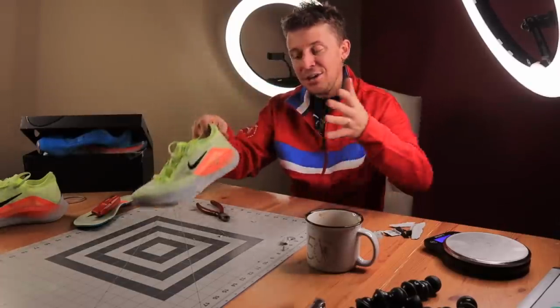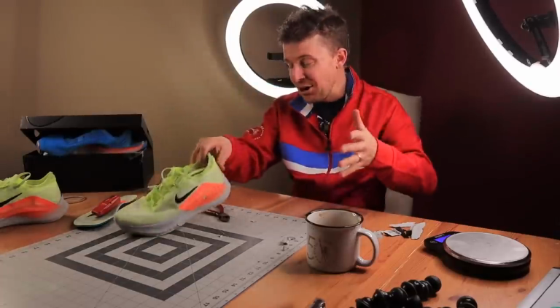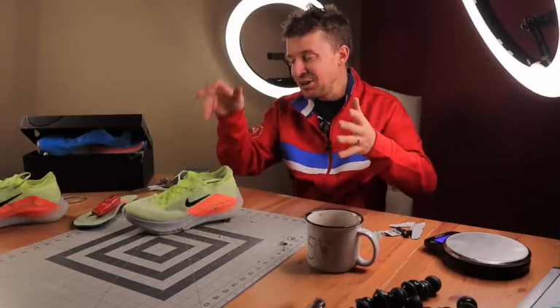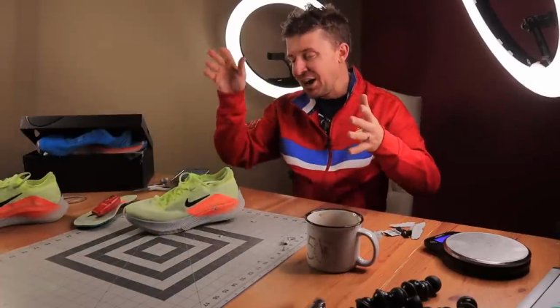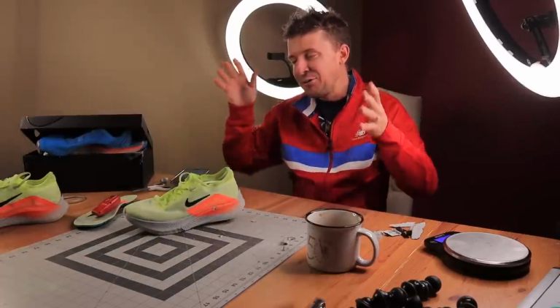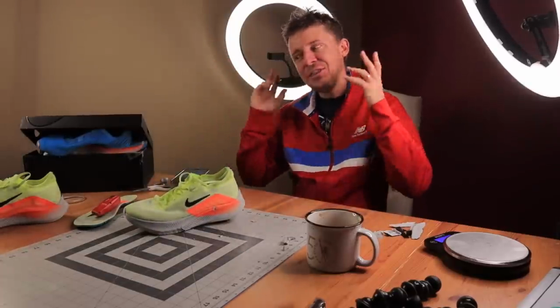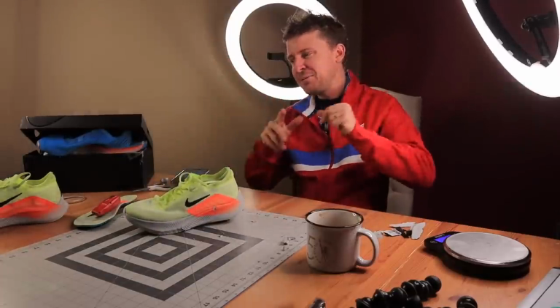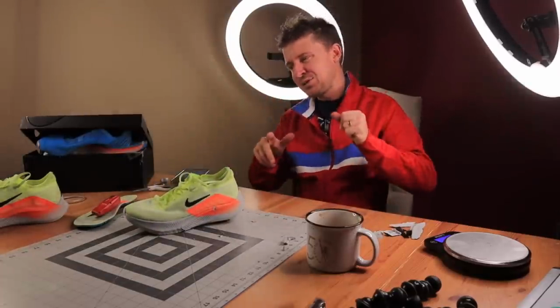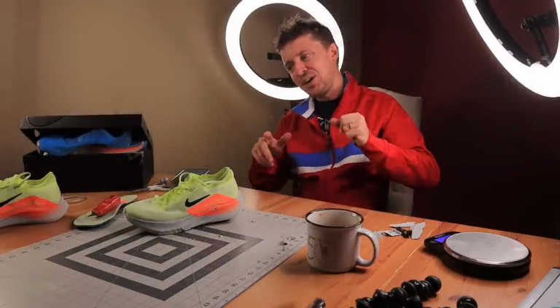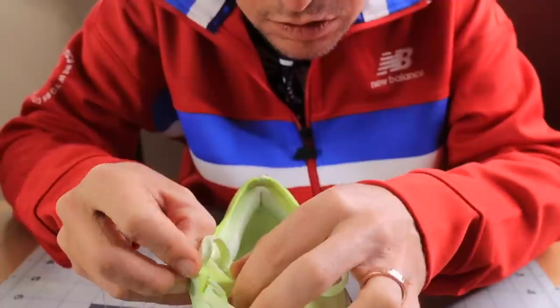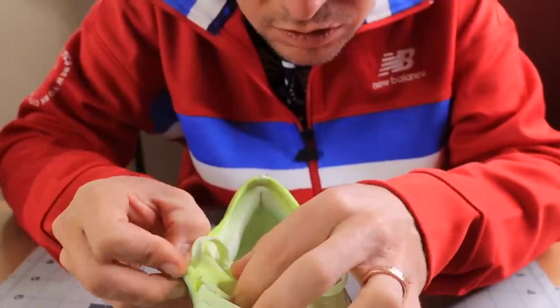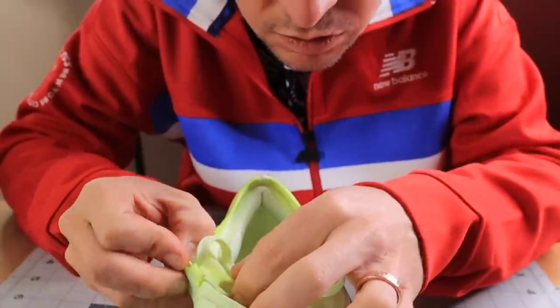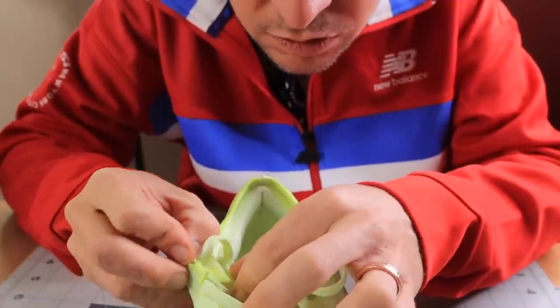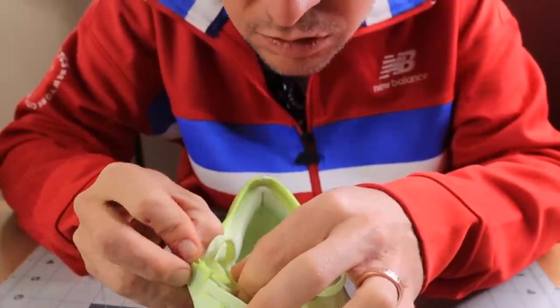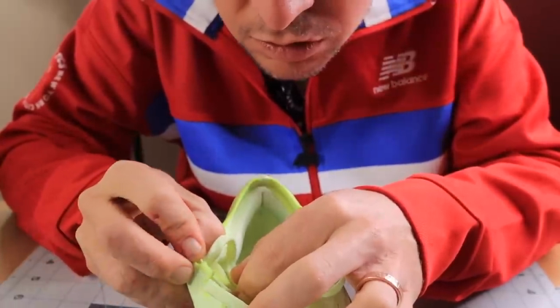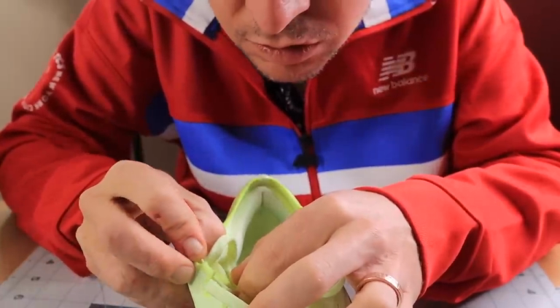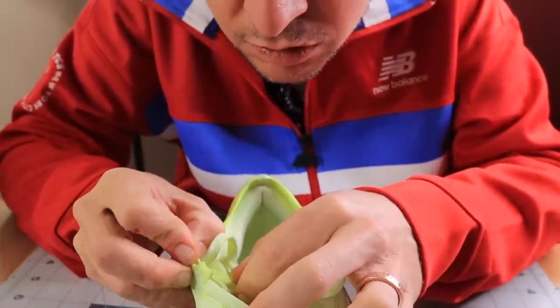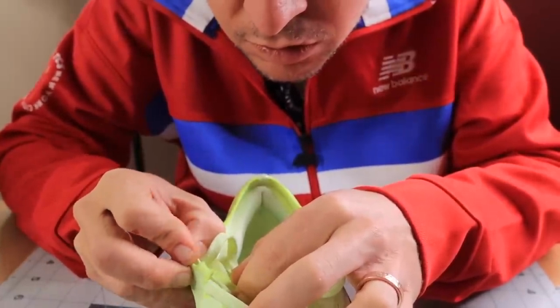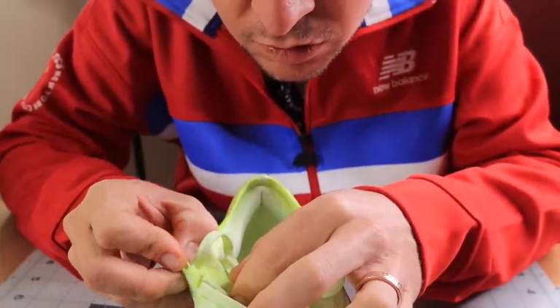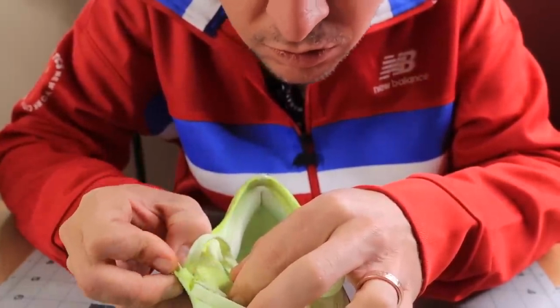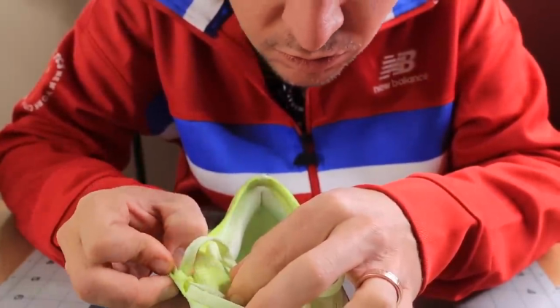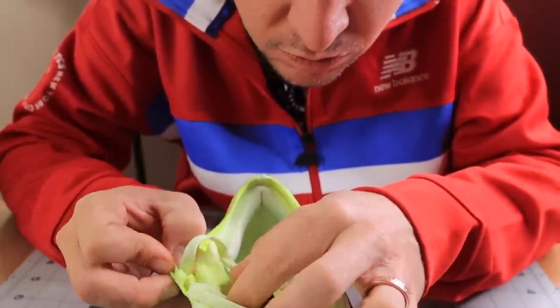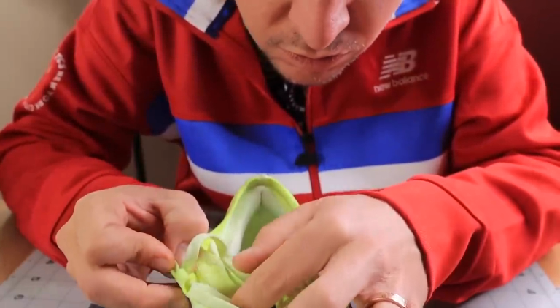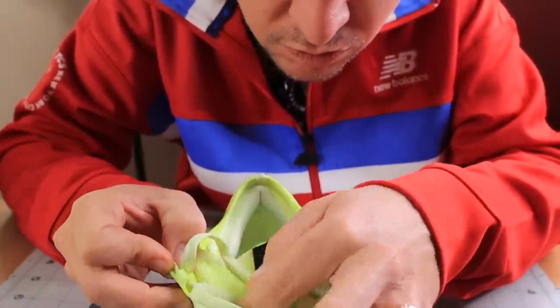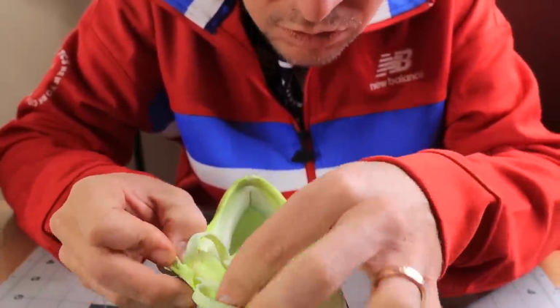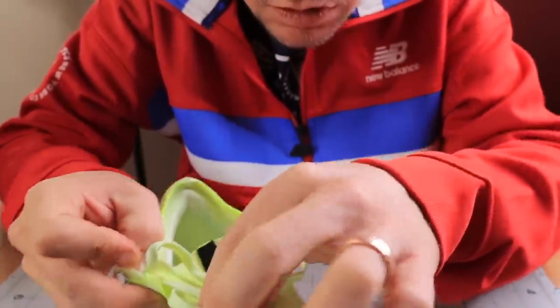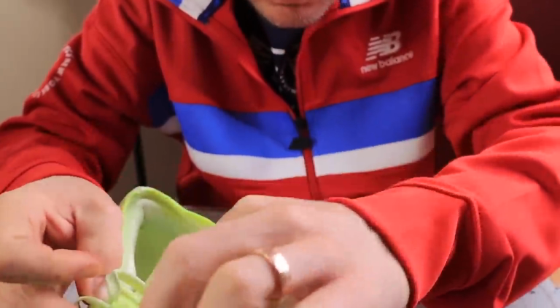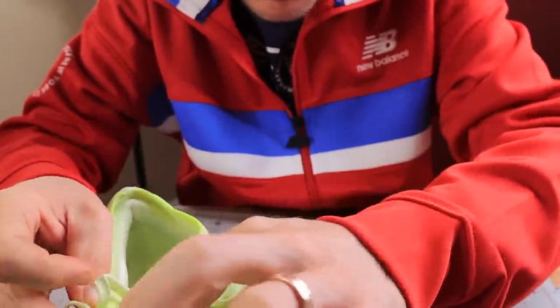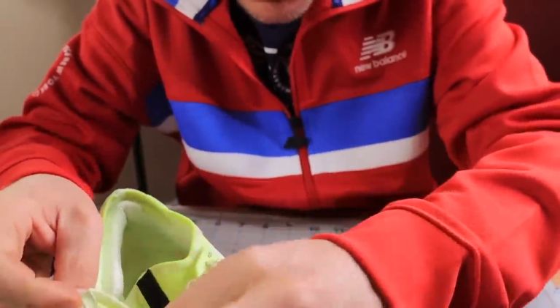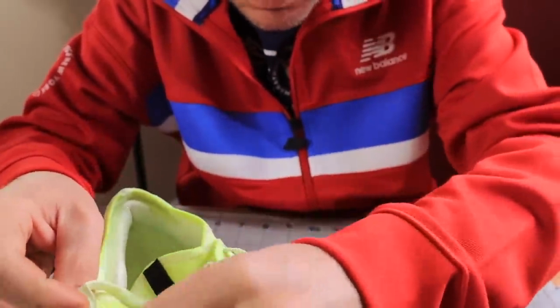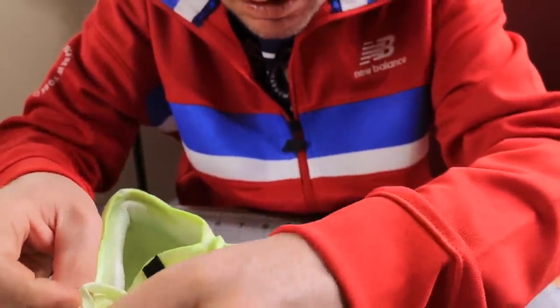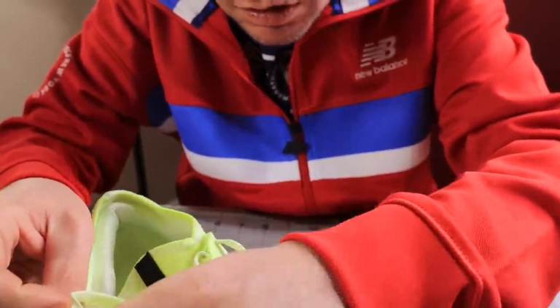There you go. That was fun. We'll just keep trying to innovate here on YouTube with all of you.